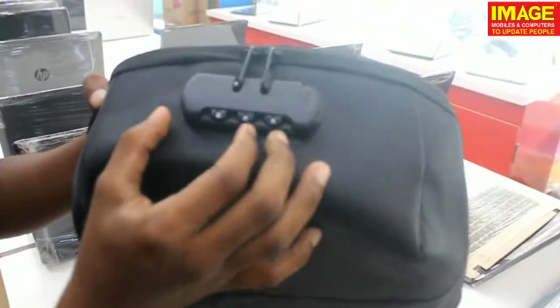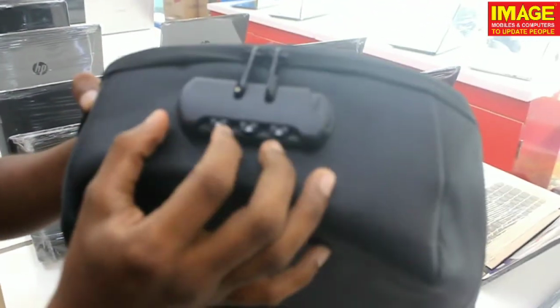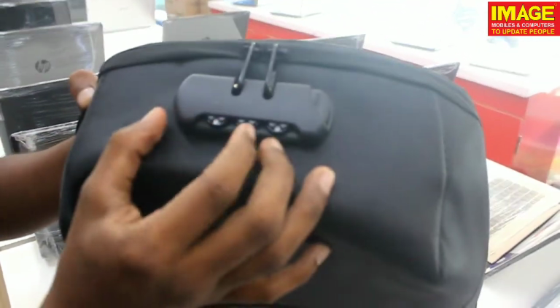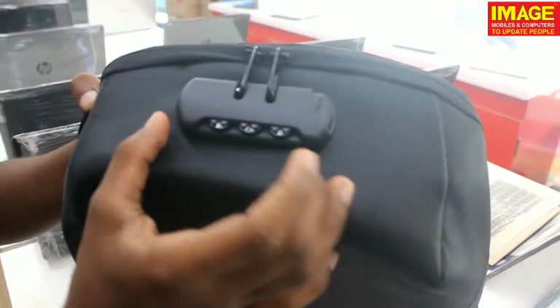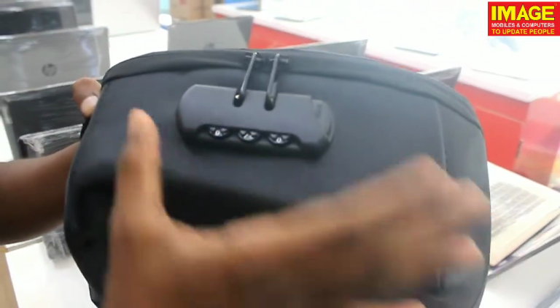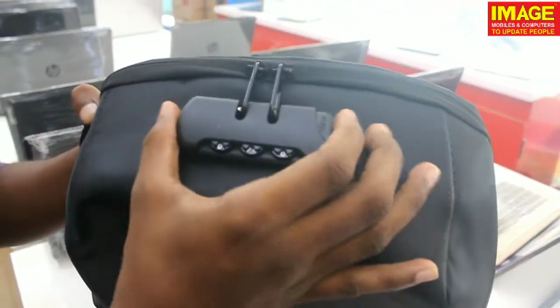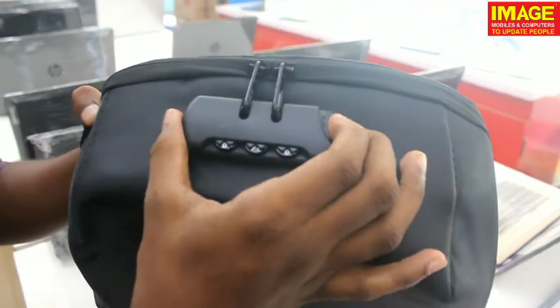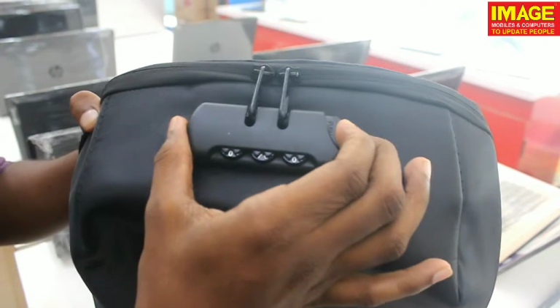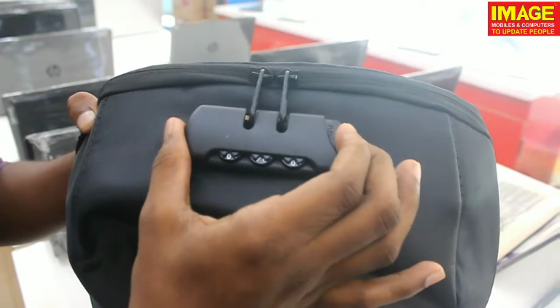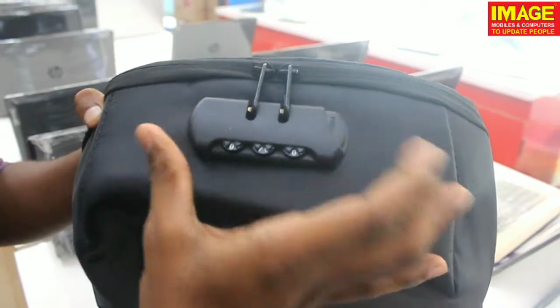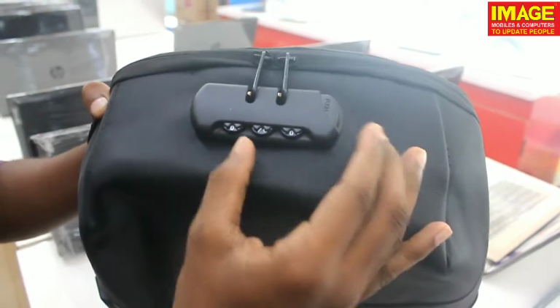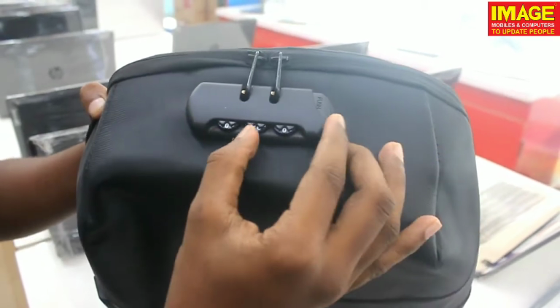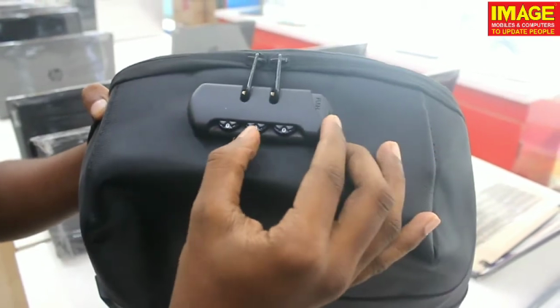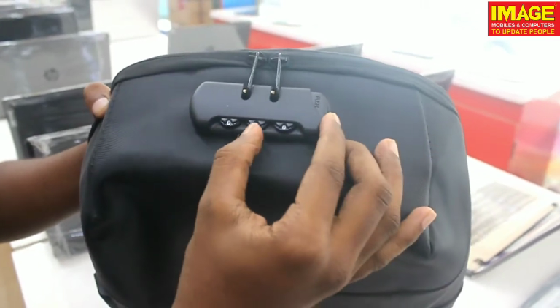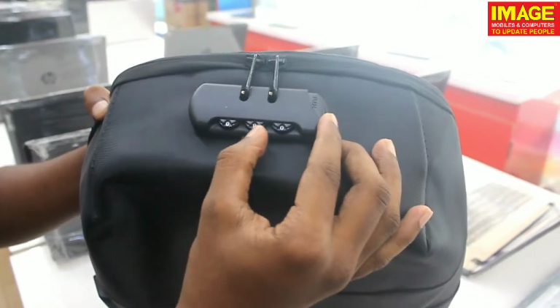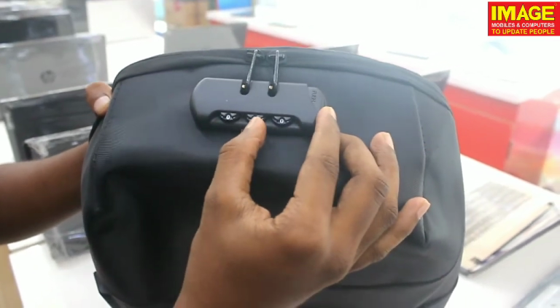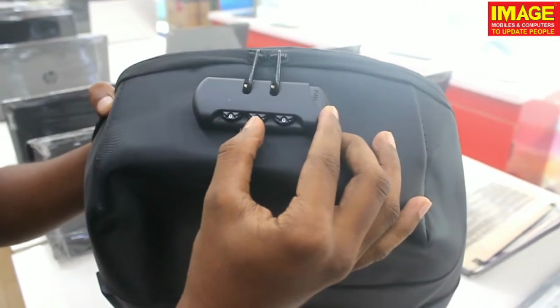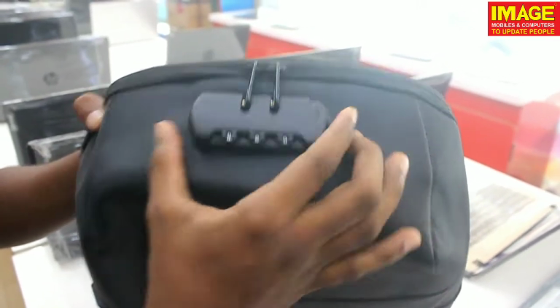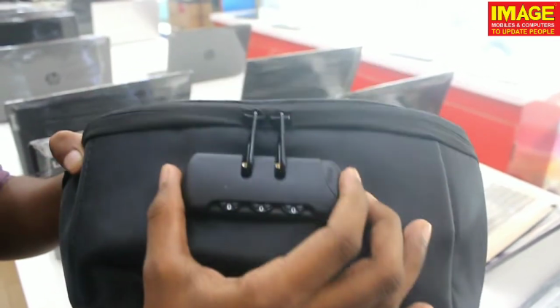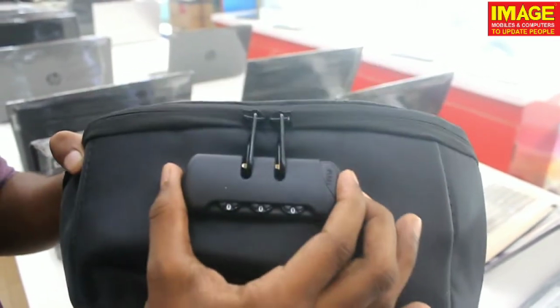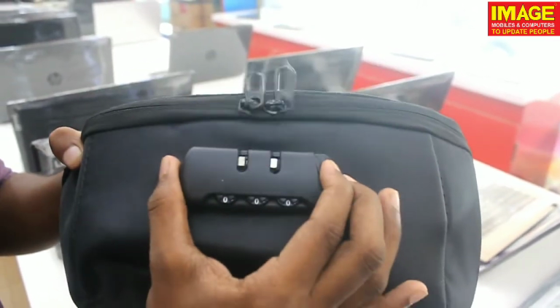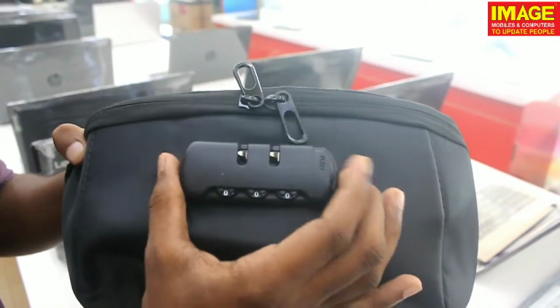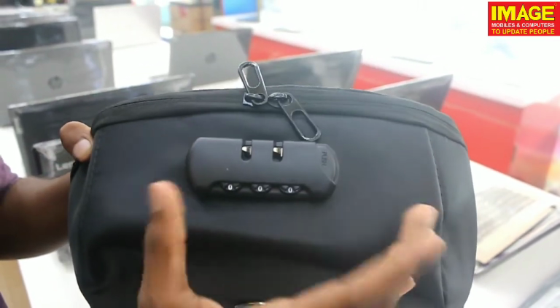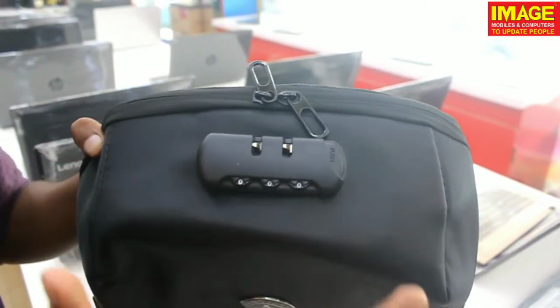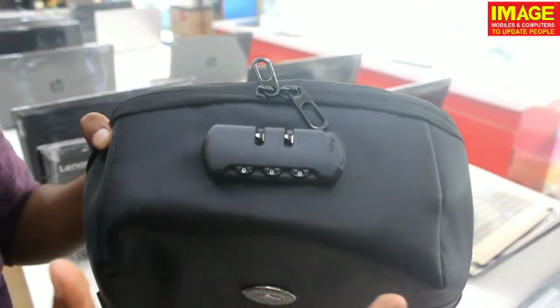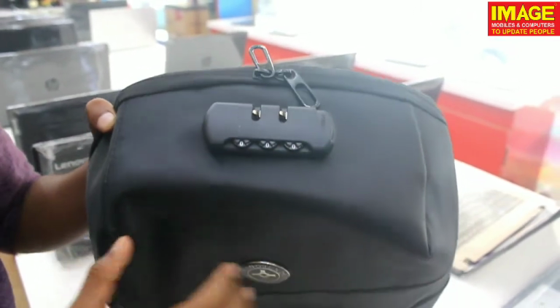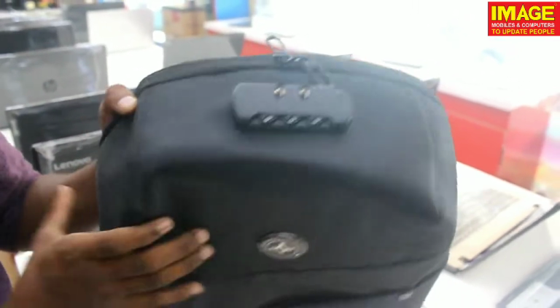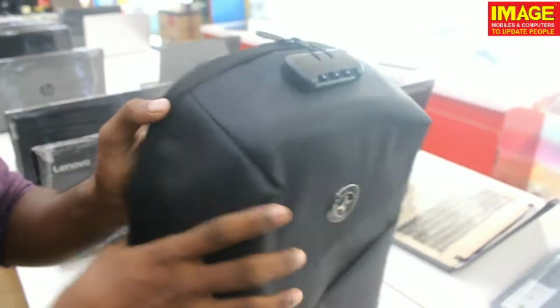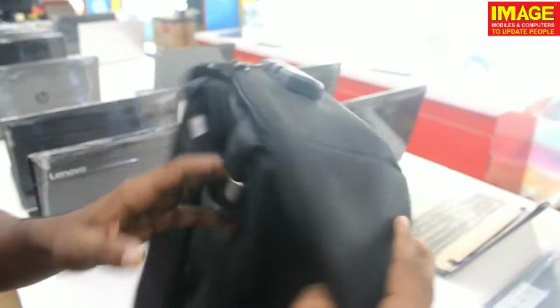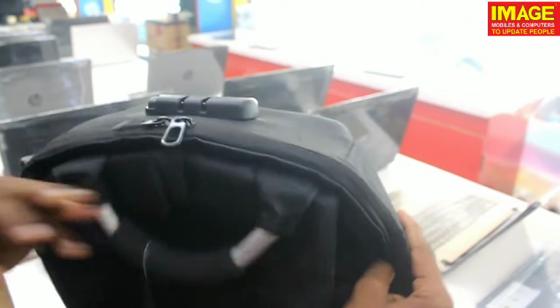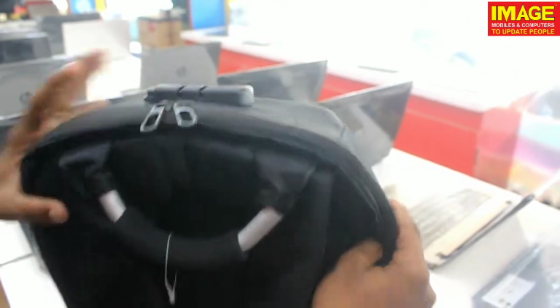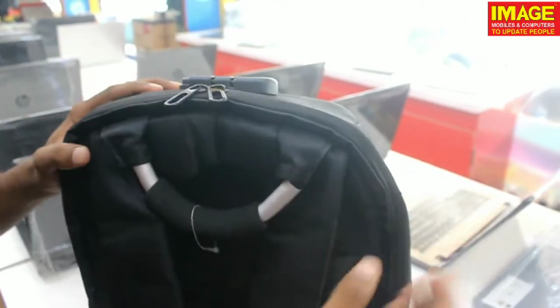If you want to open it with the wrong password, it will not open. We press the right password and we will unlock it. We back it and we will be able to use the handle.